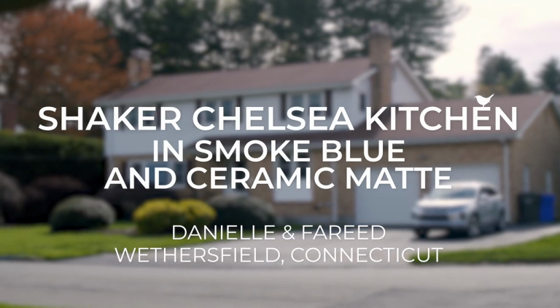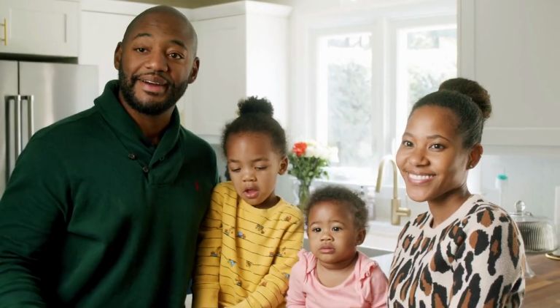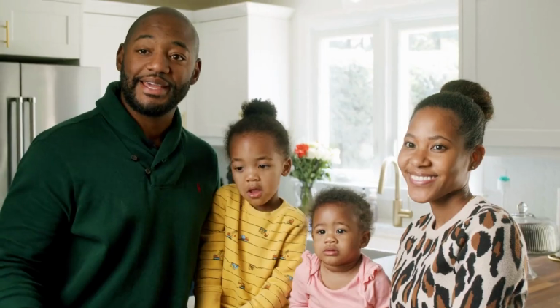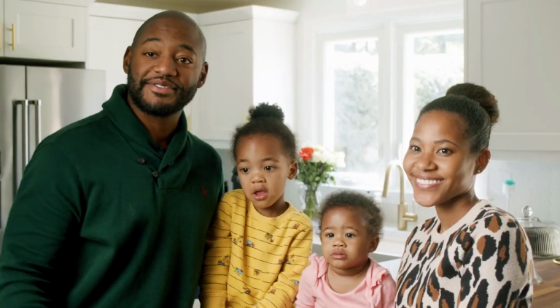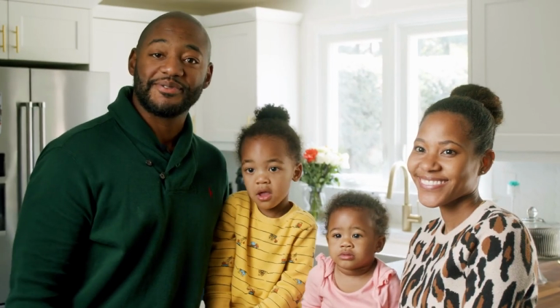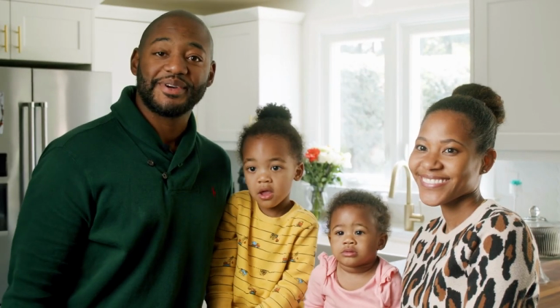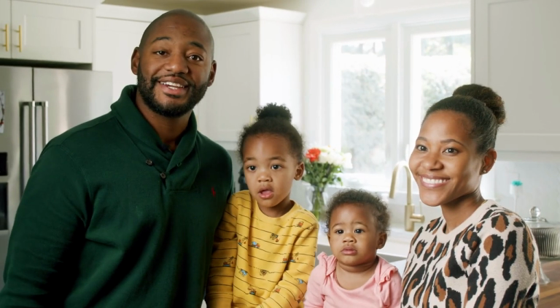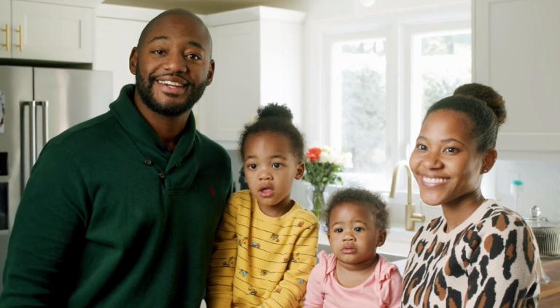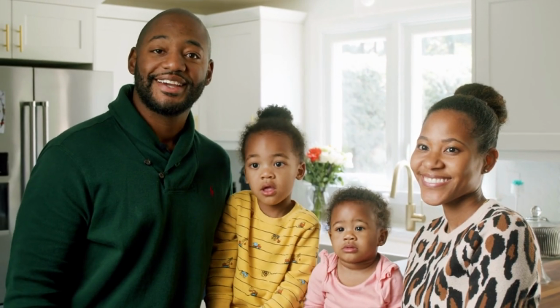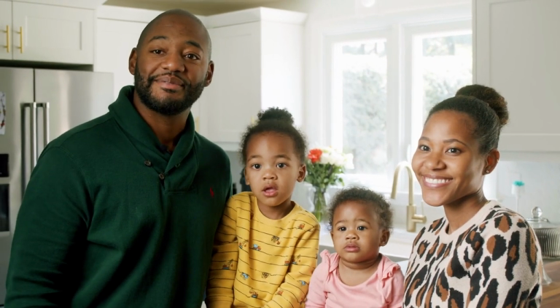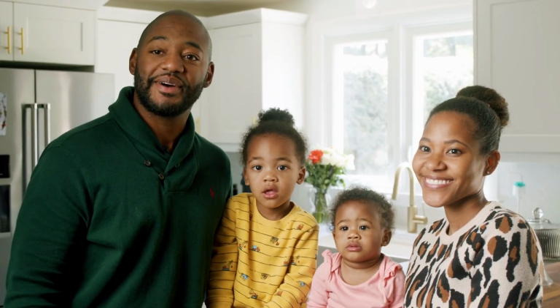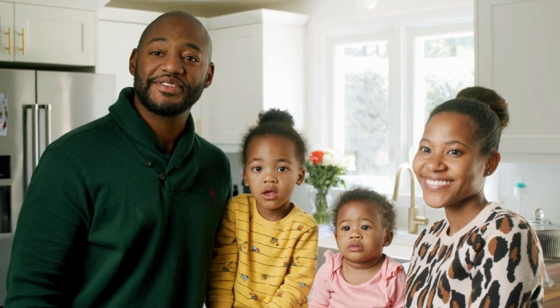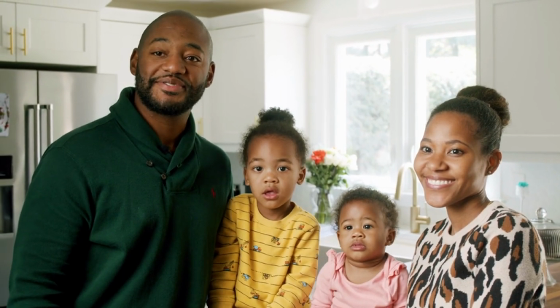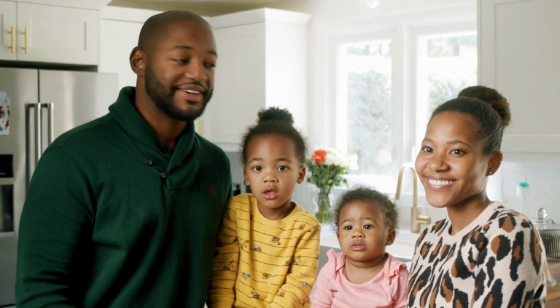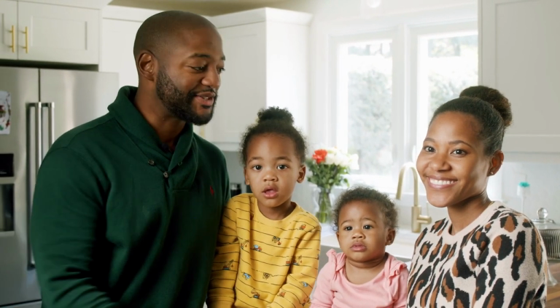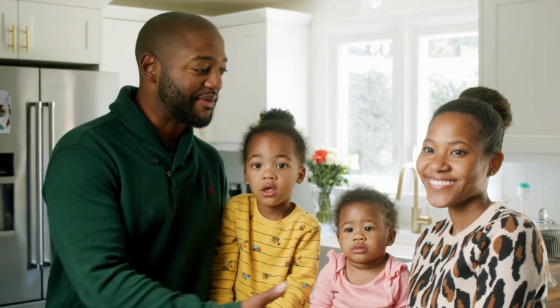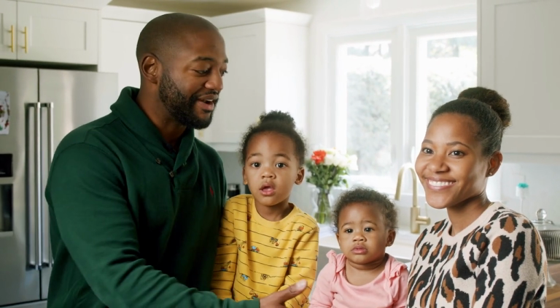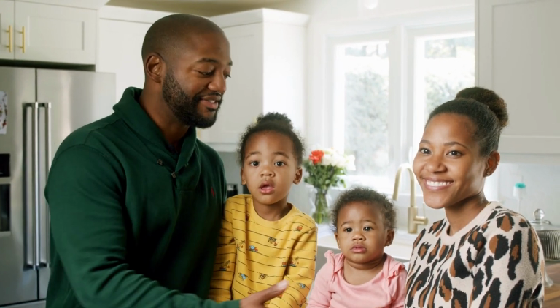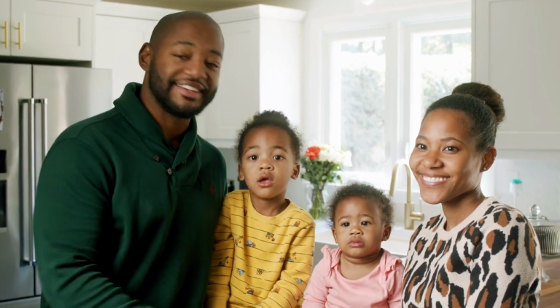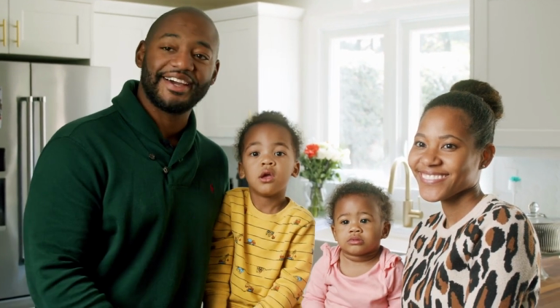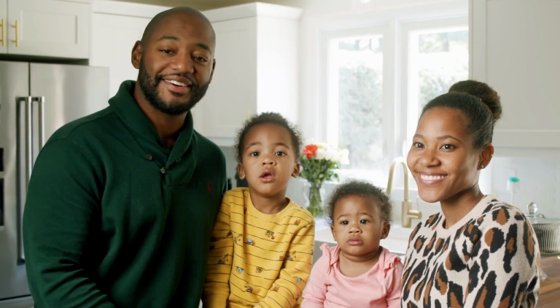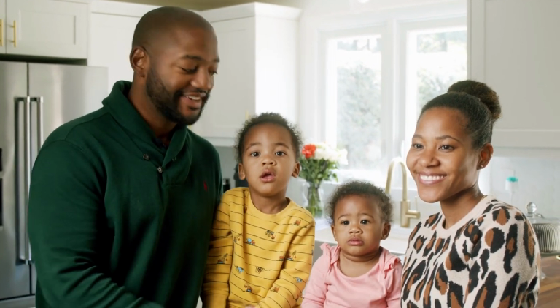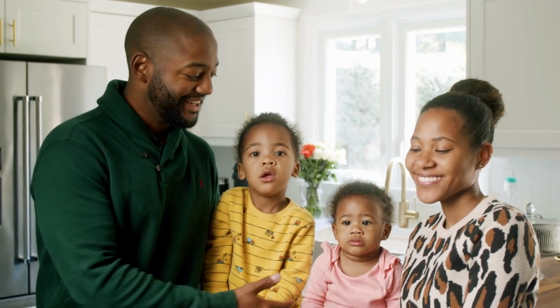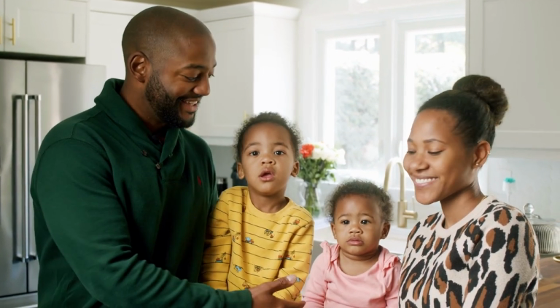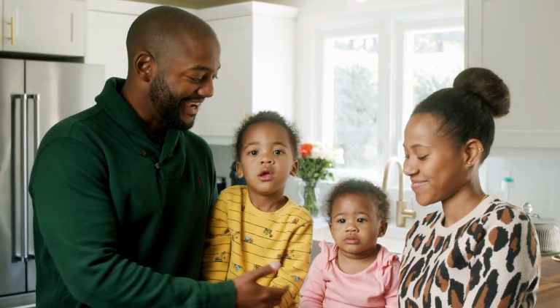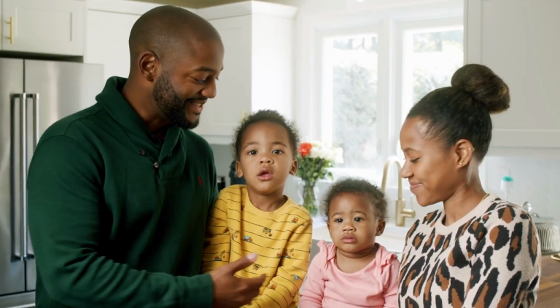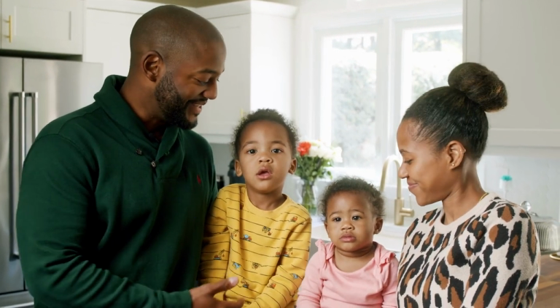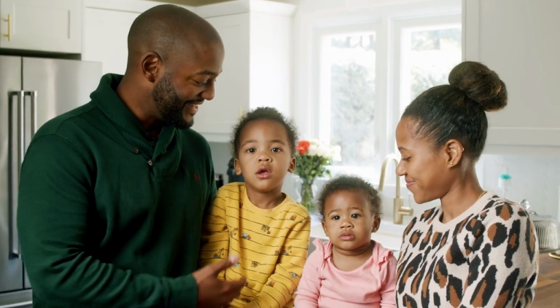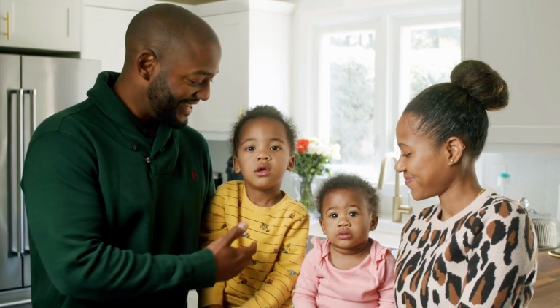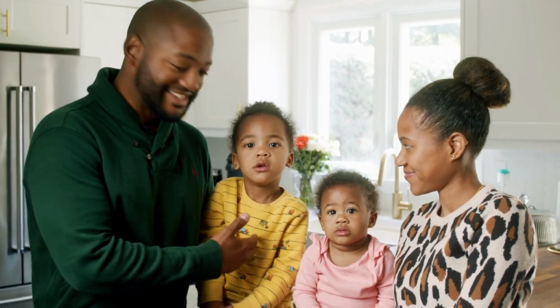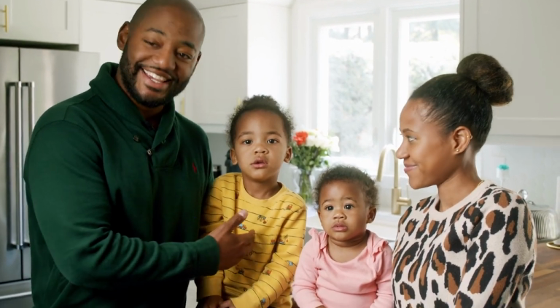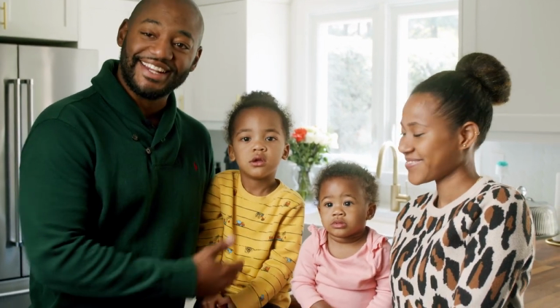My name is Fareed. I'm in Wethersfield. This is my wife, Danielle, Yasmin, and Zane.